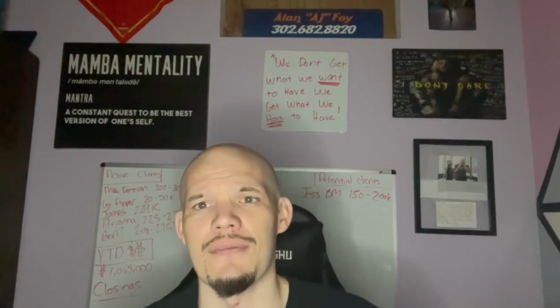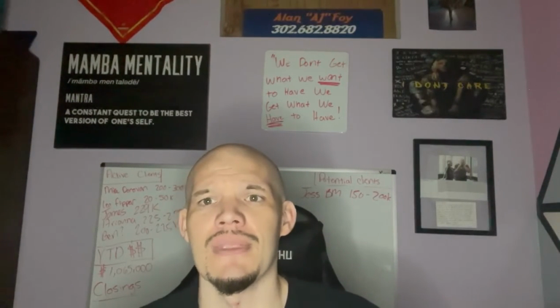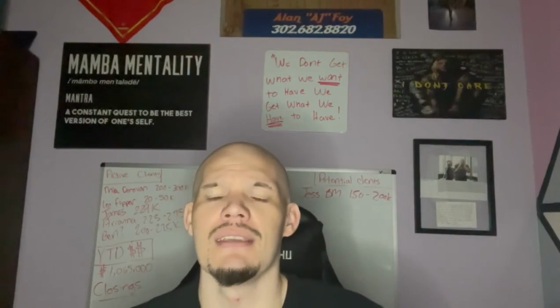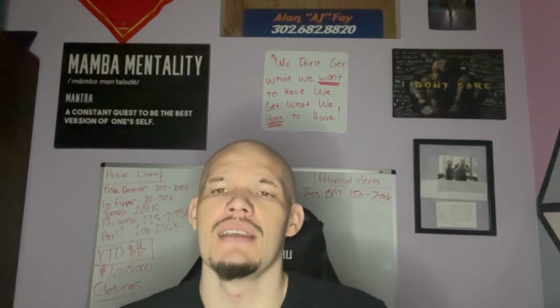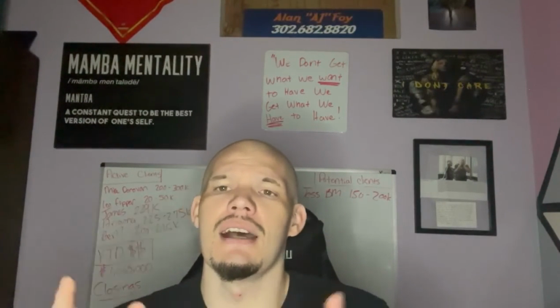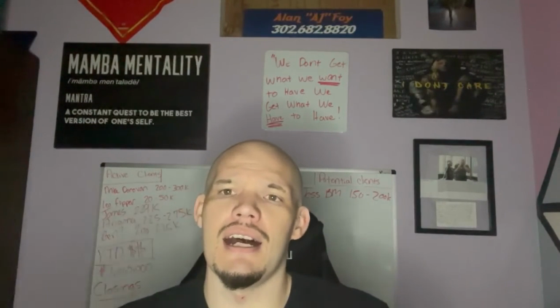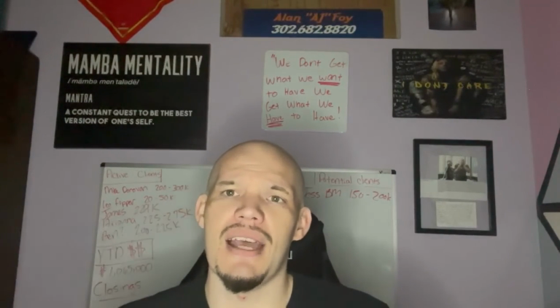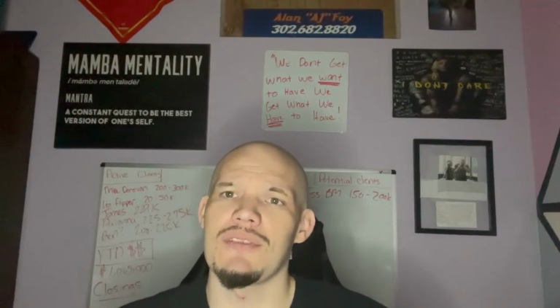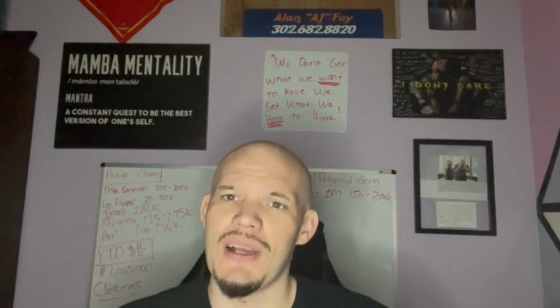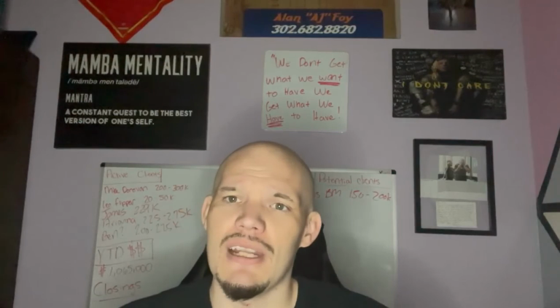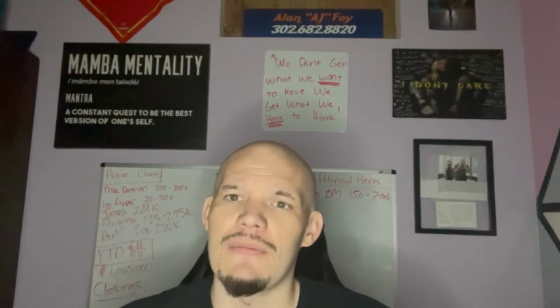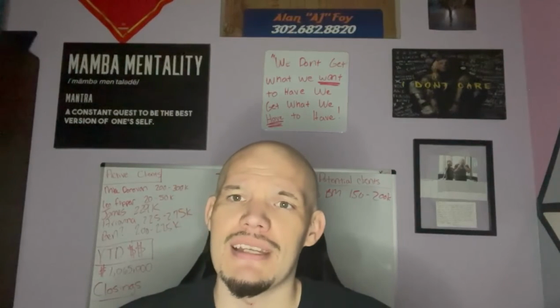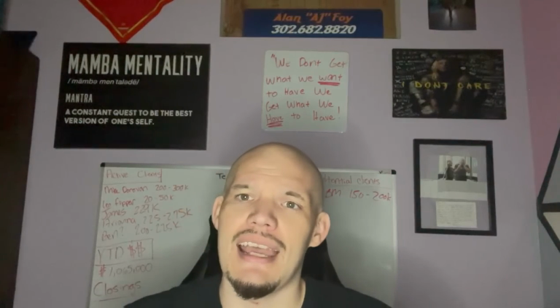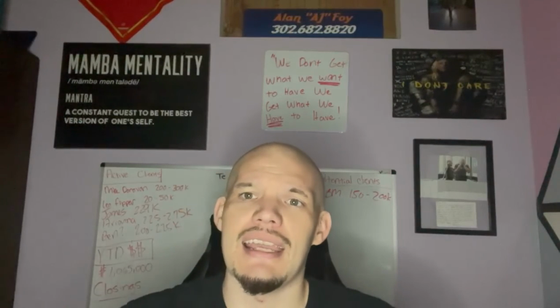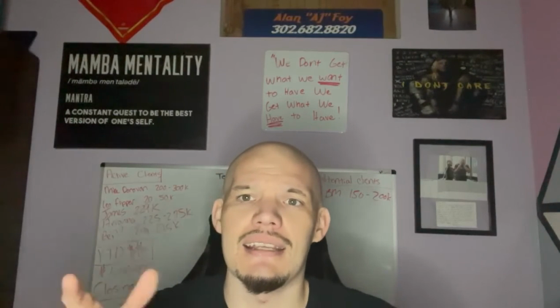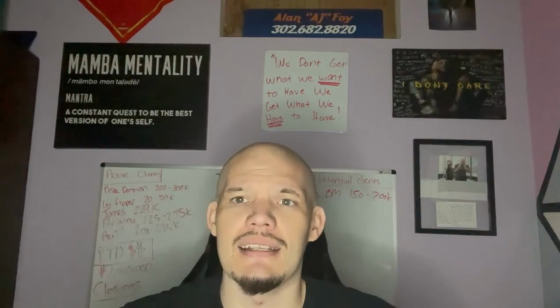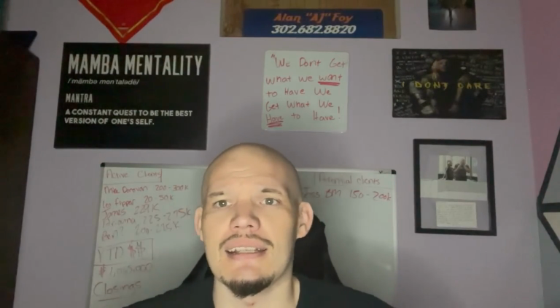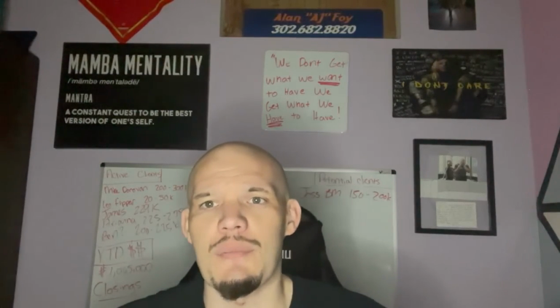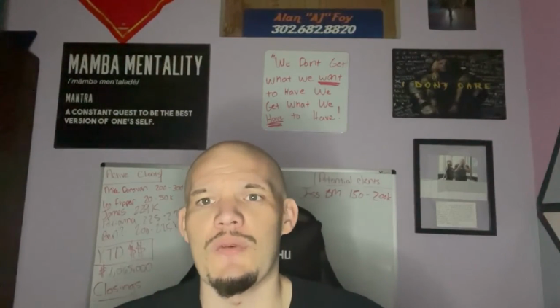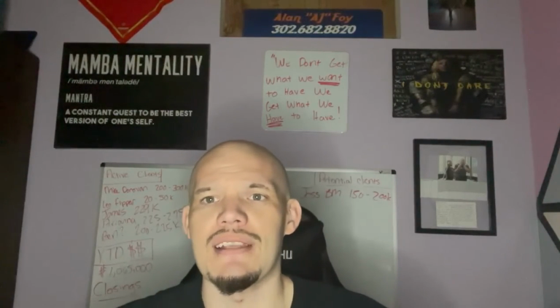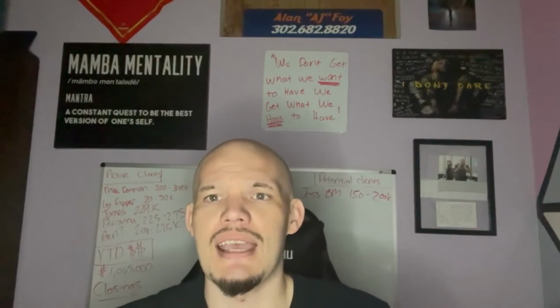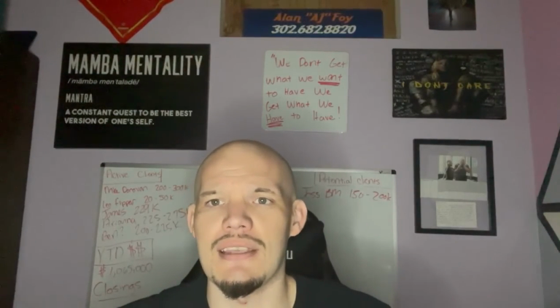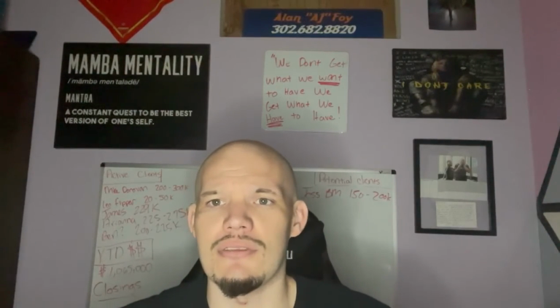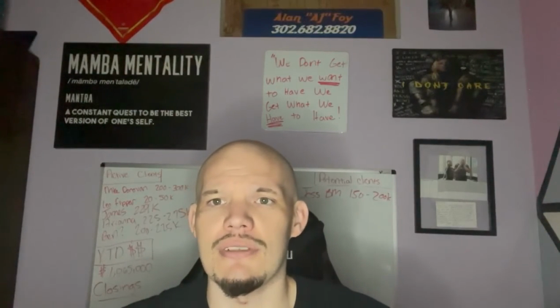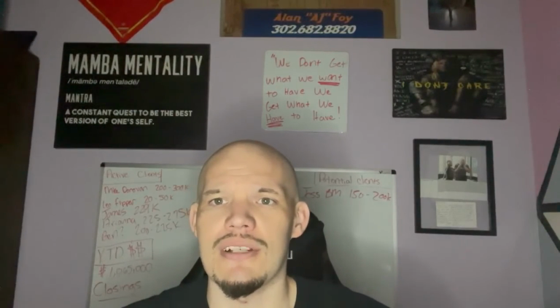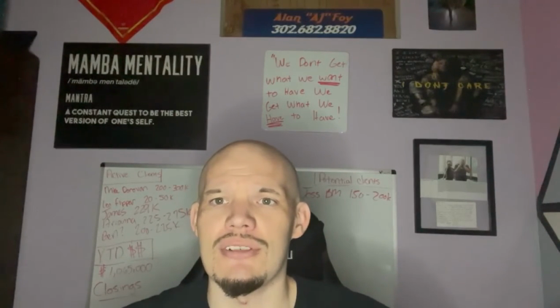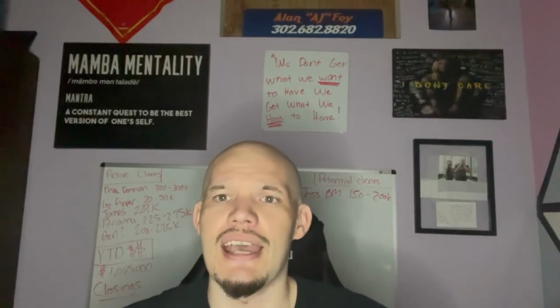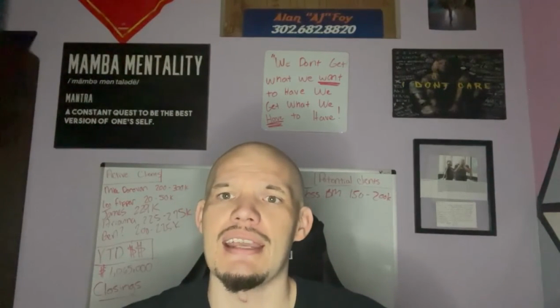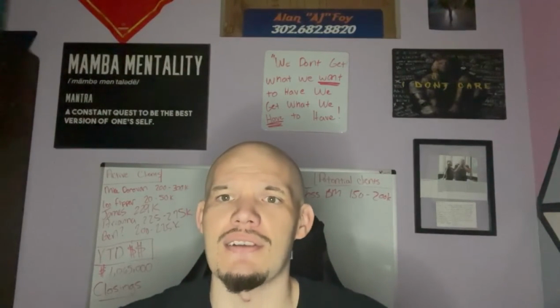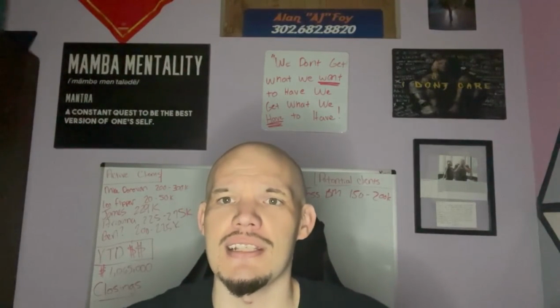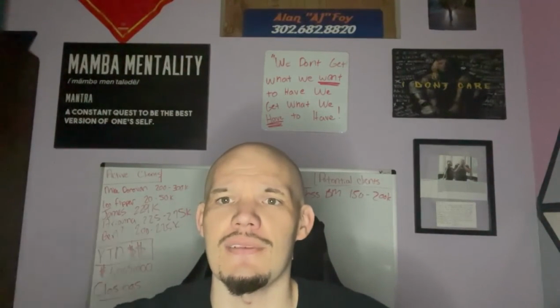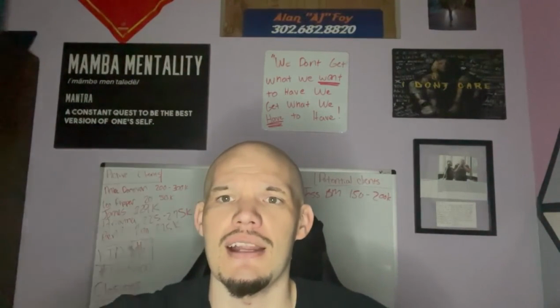That was my video for today. Happy Wednesday. Enjoy the rest of your day. I'll see you Friday.